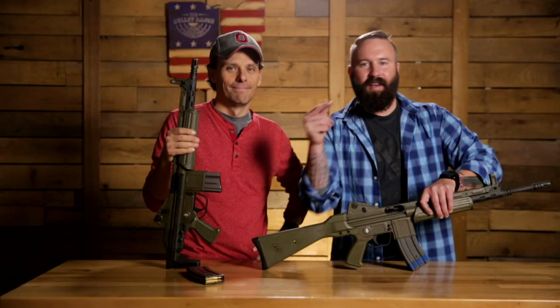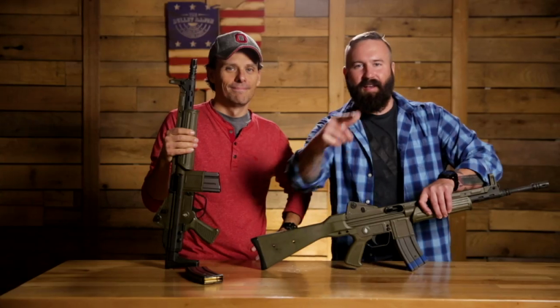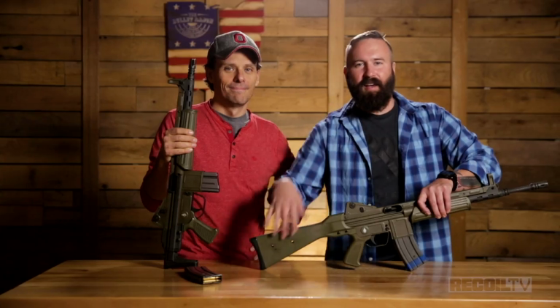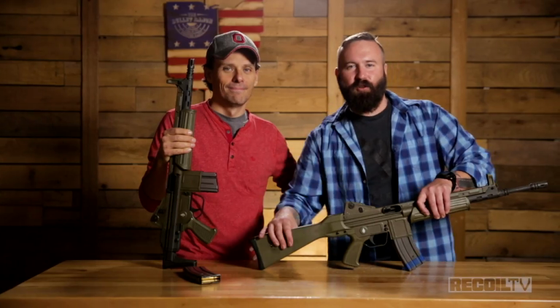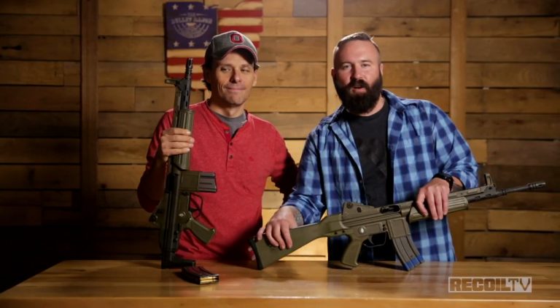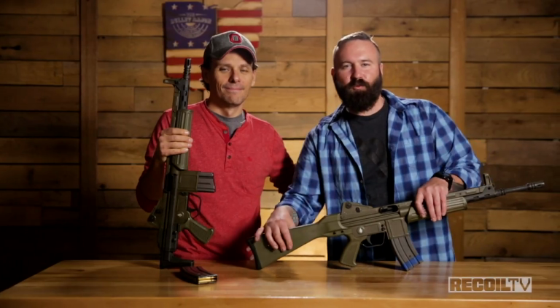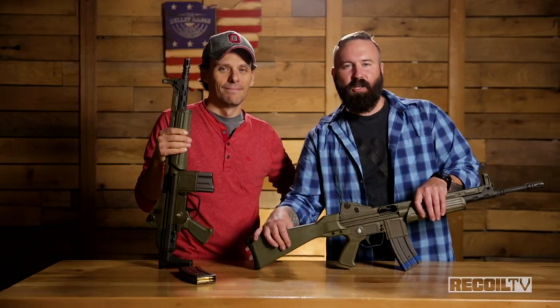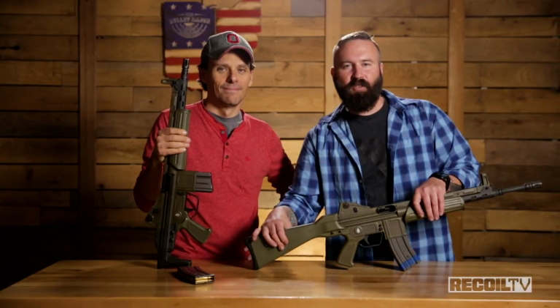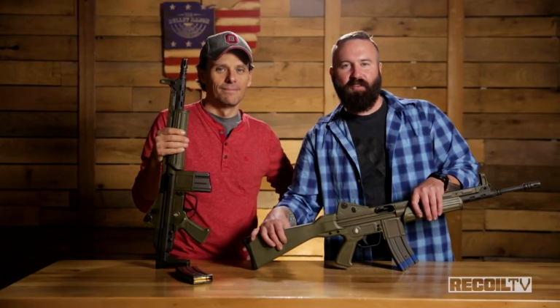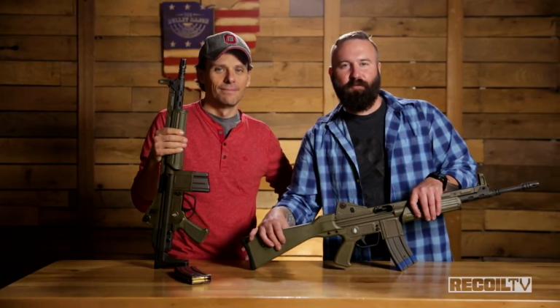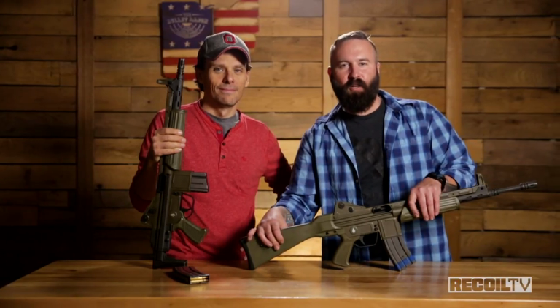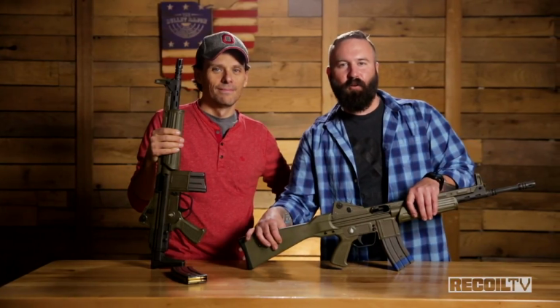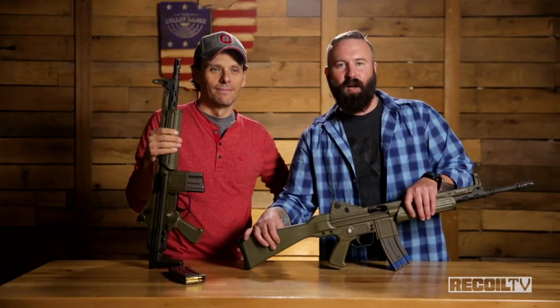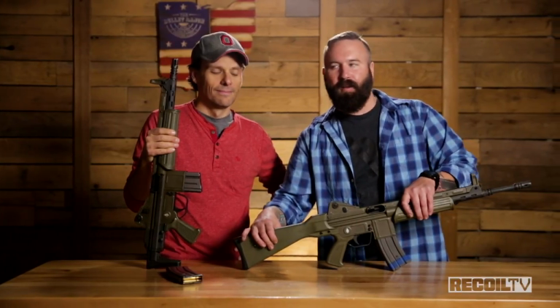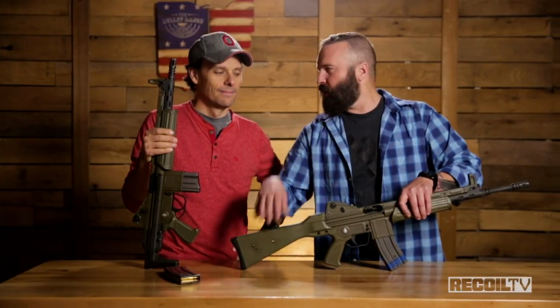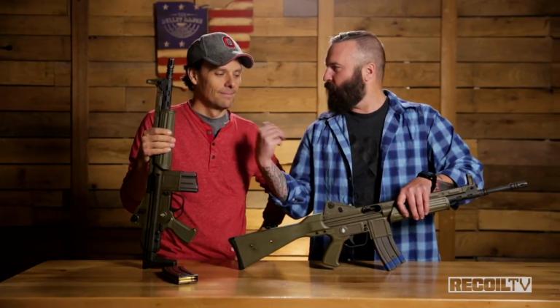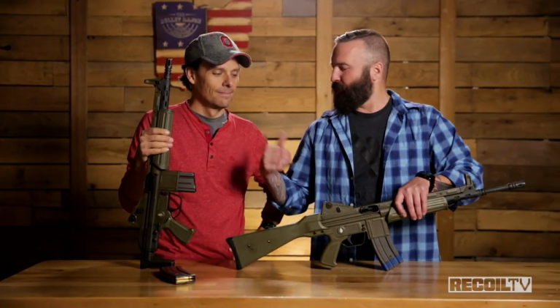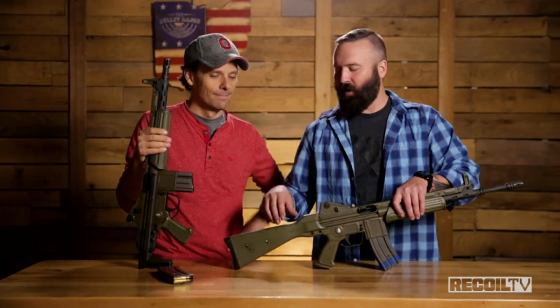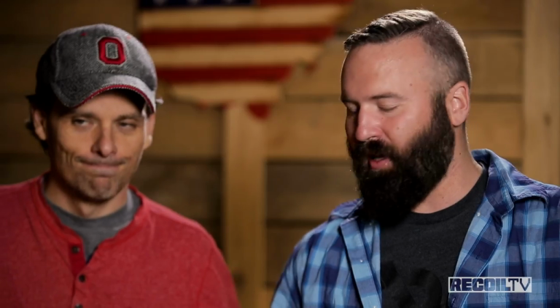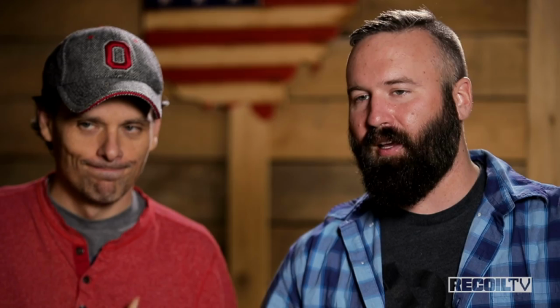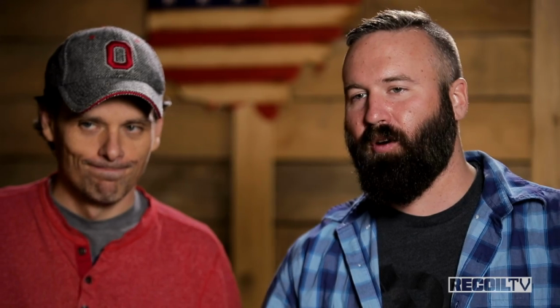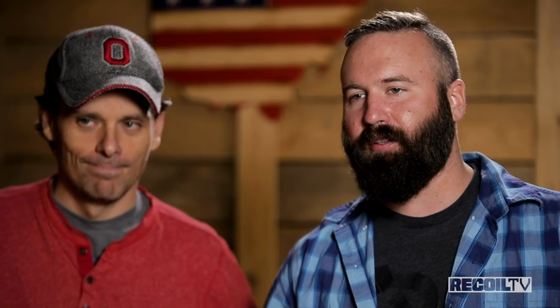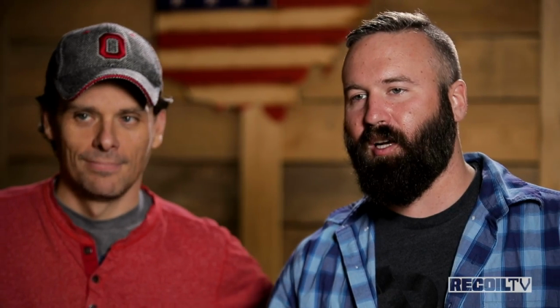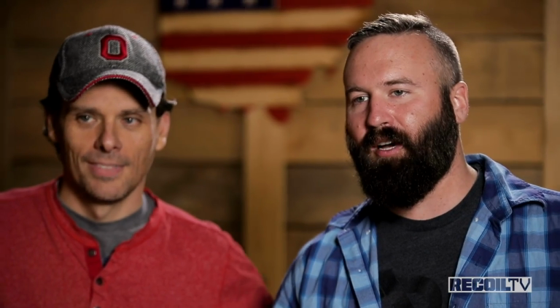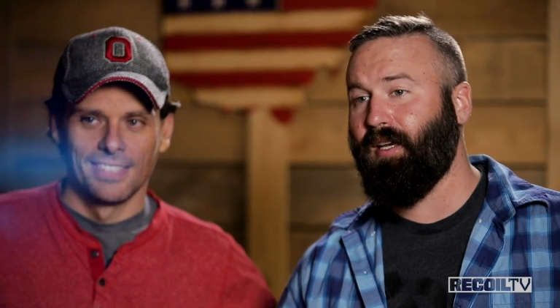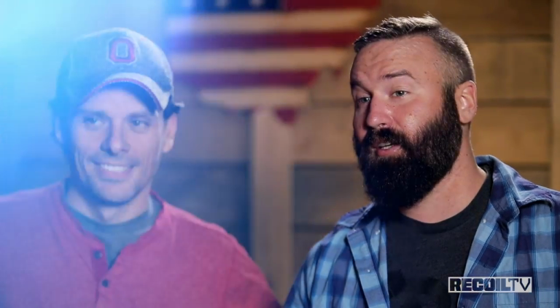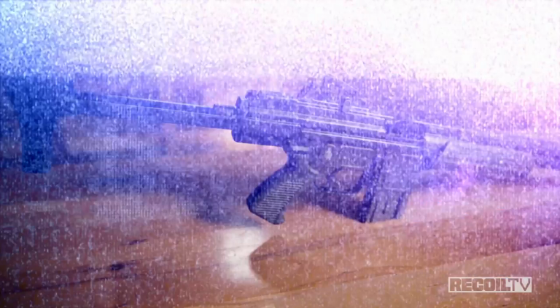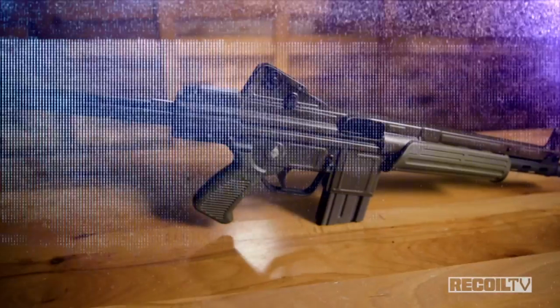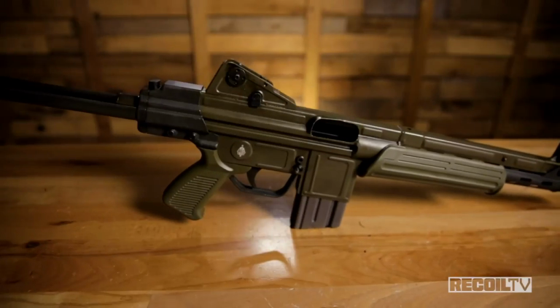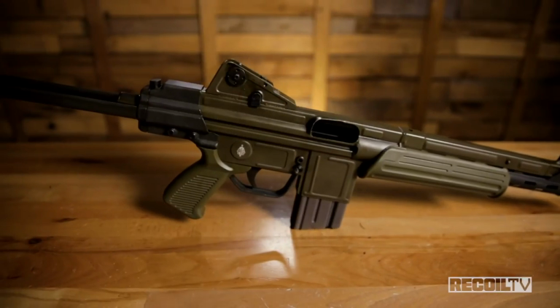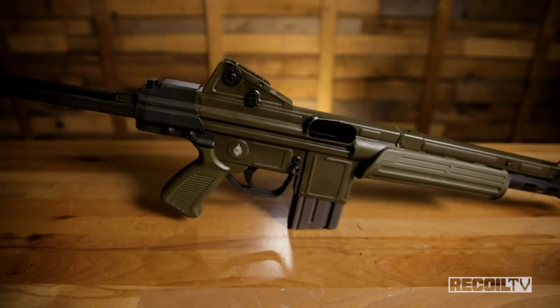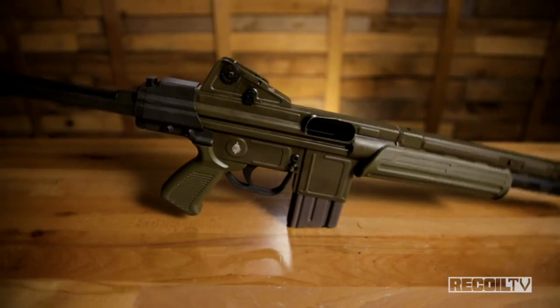Hey guys, you're watching Recoil TV Full Auto Friday. I'm here with my friend Ben, and we're going to talk about some CETMEs.